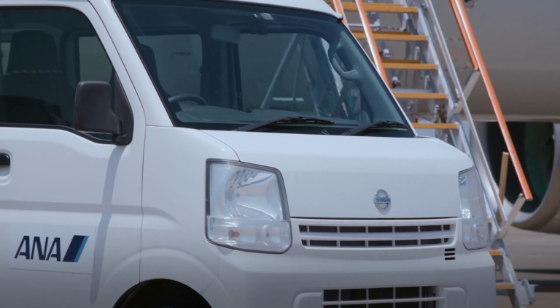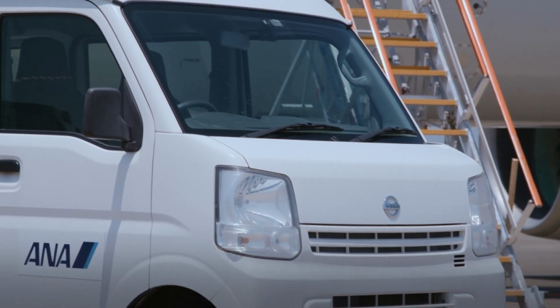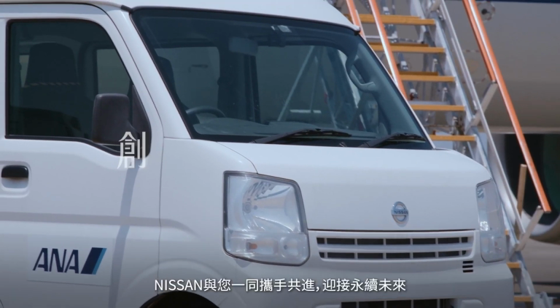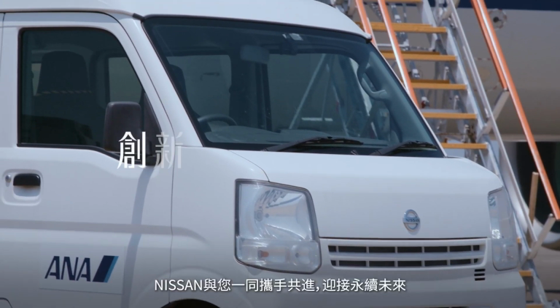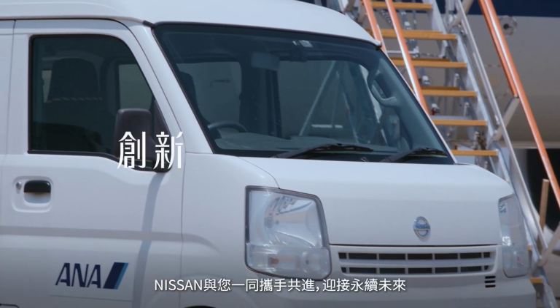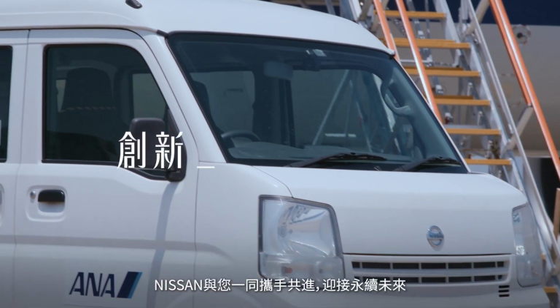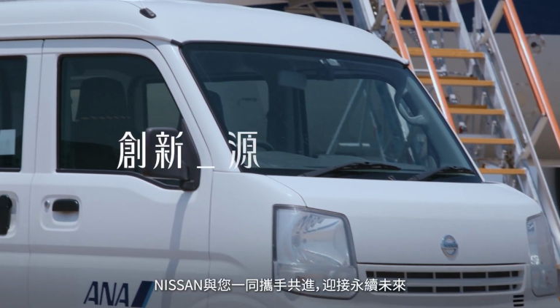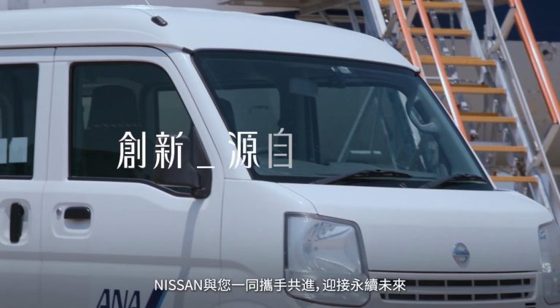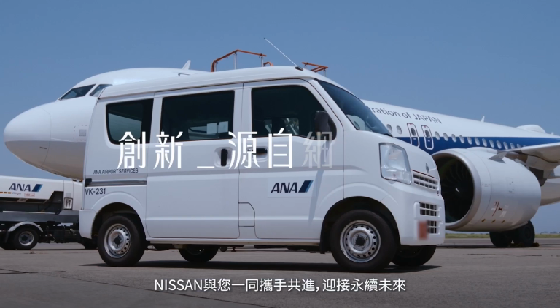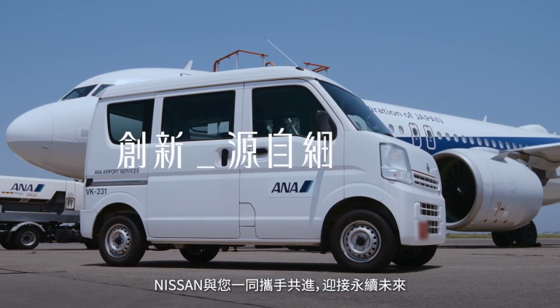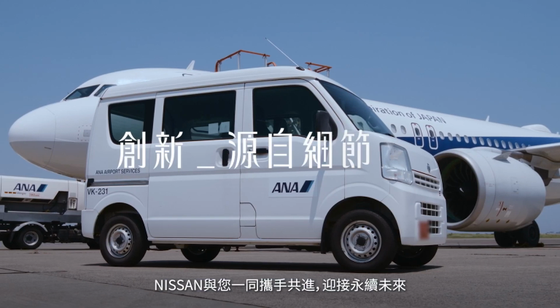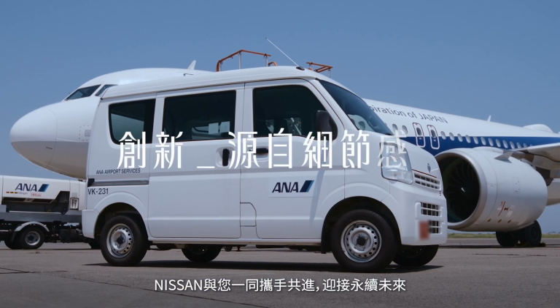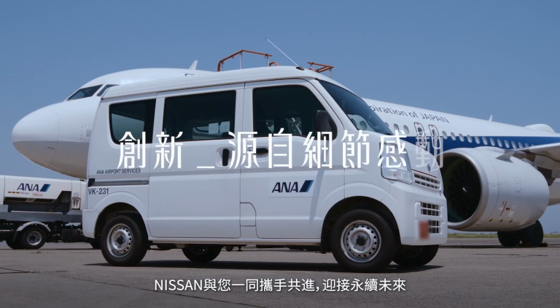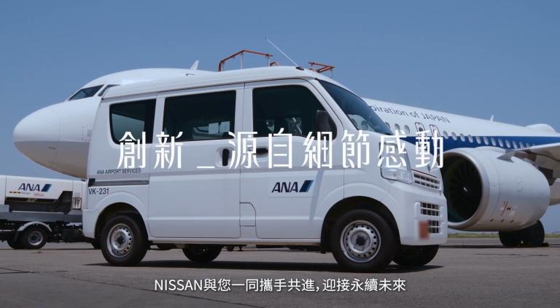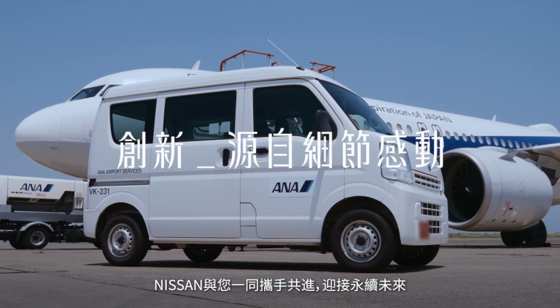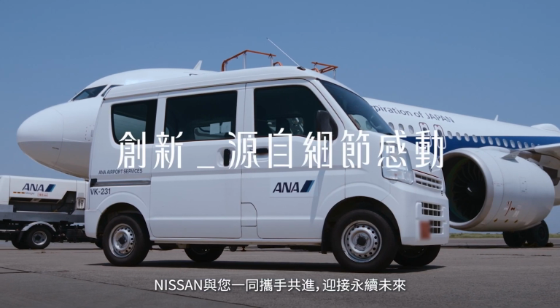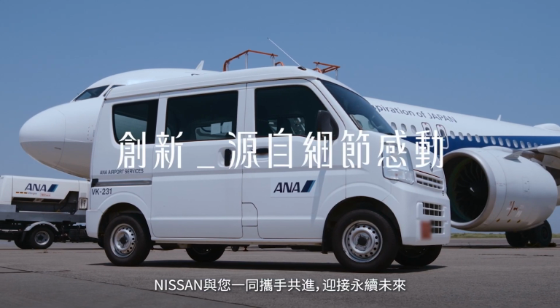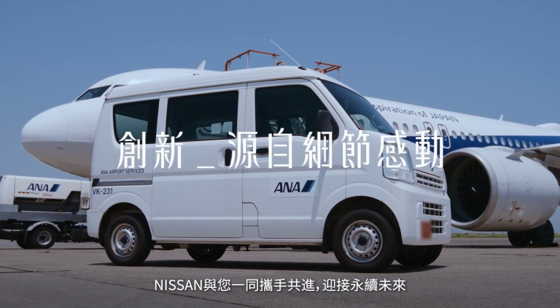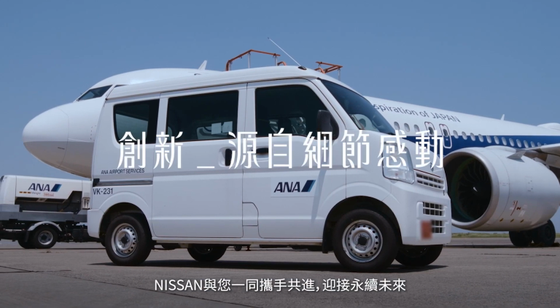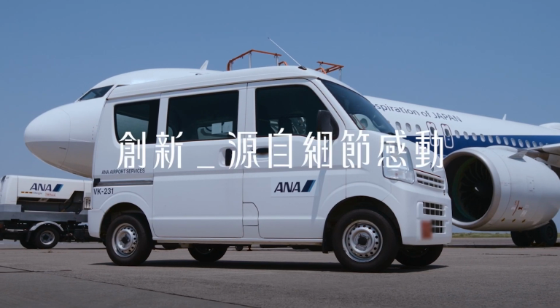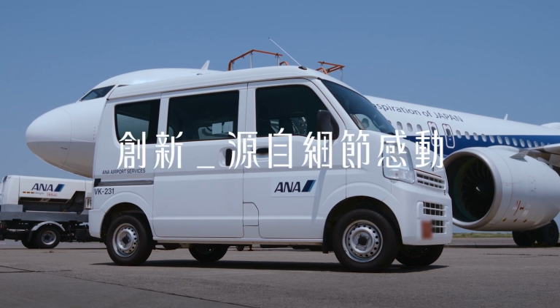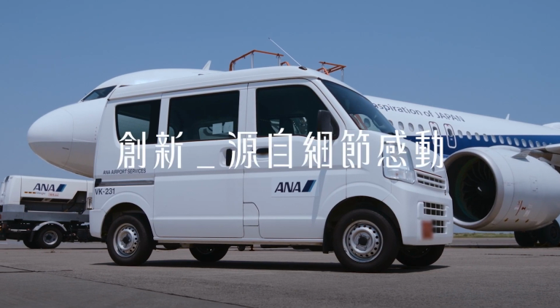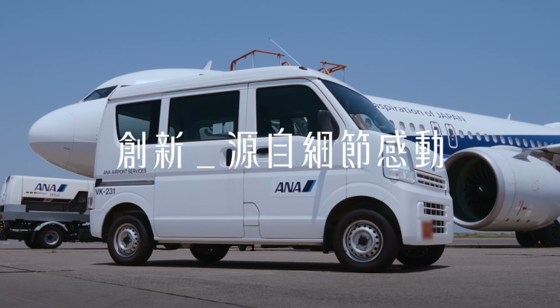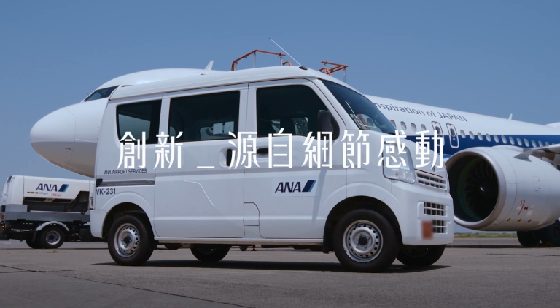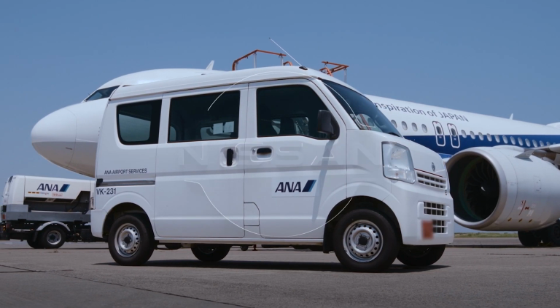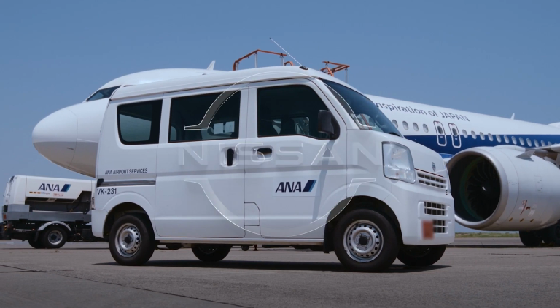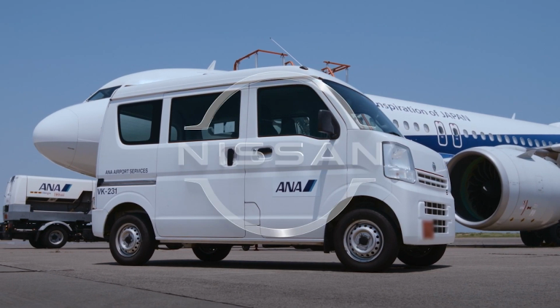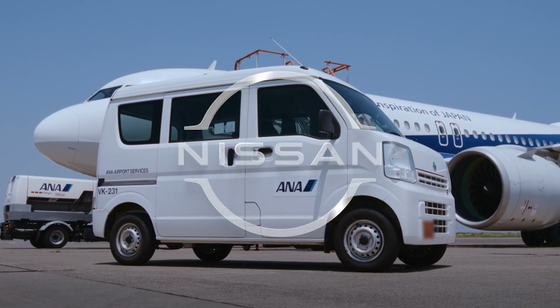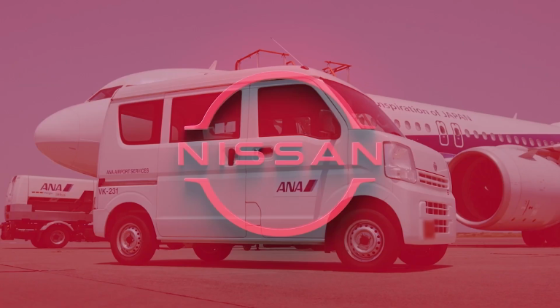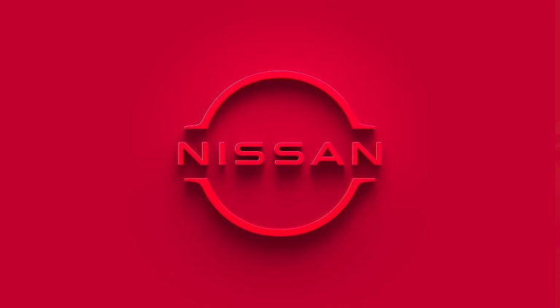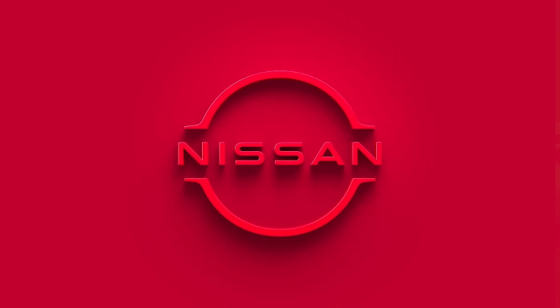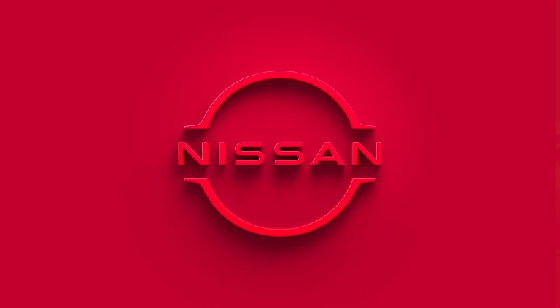Bringing us closer to a more sustainable future. To be continued...